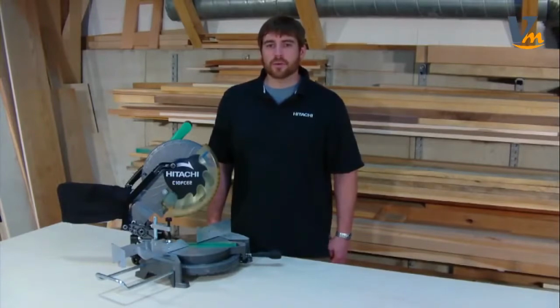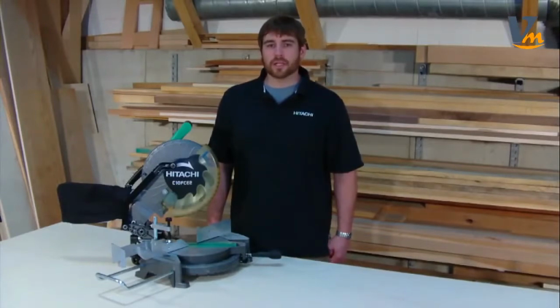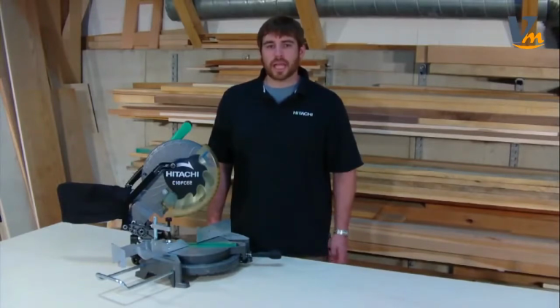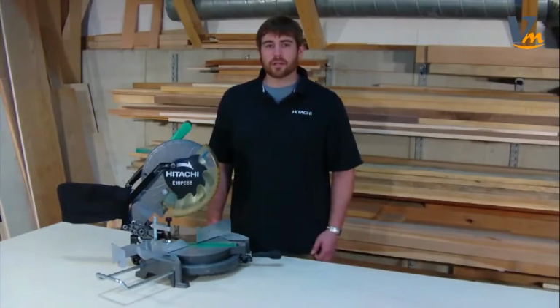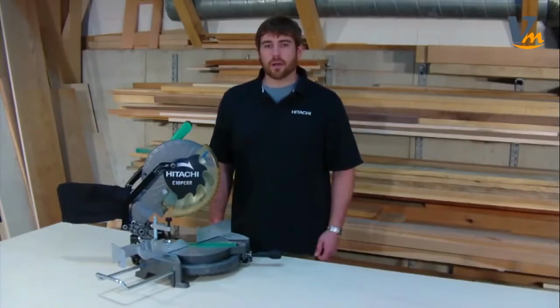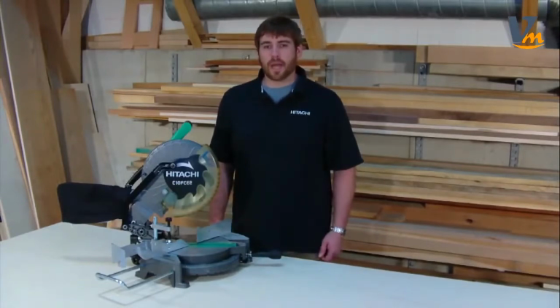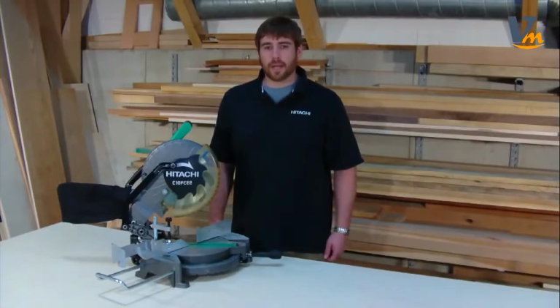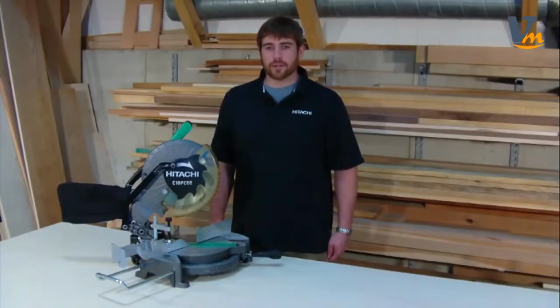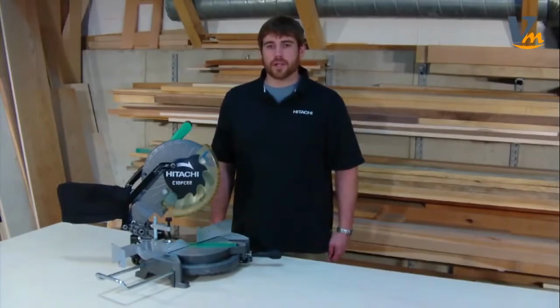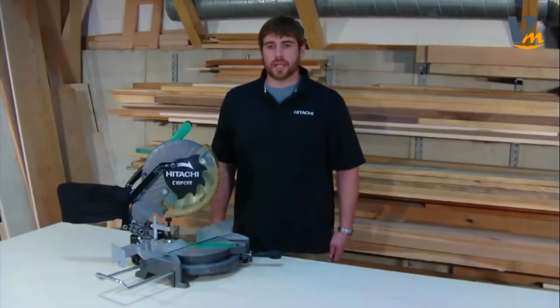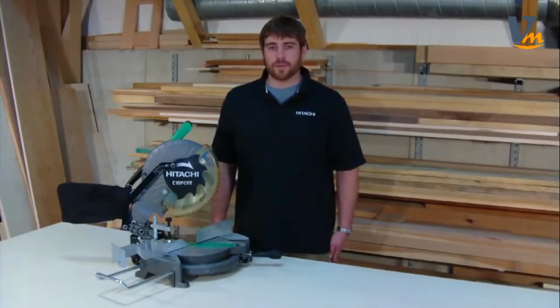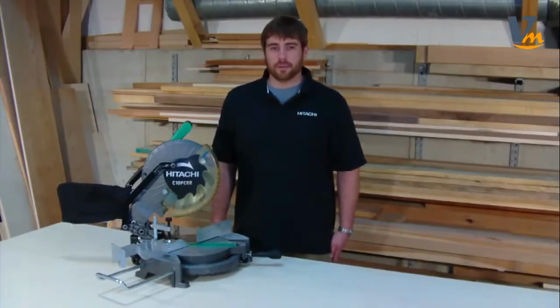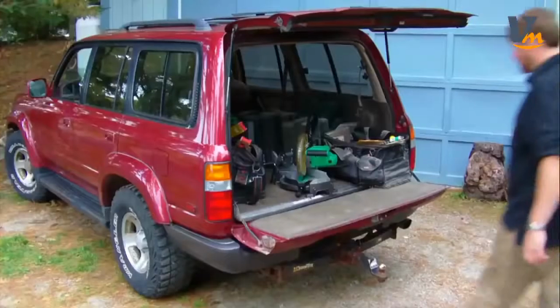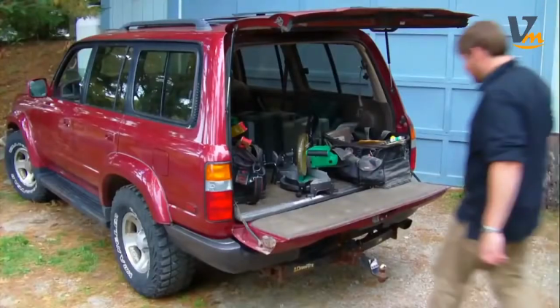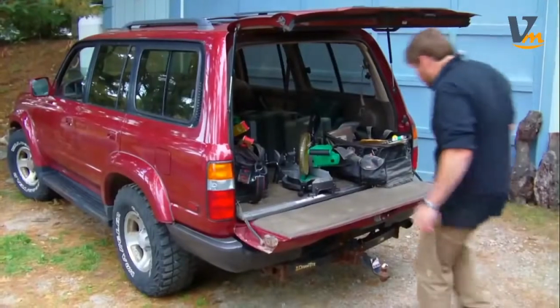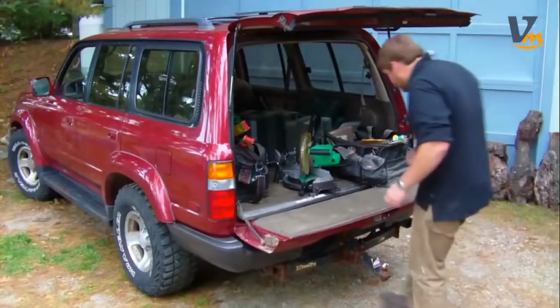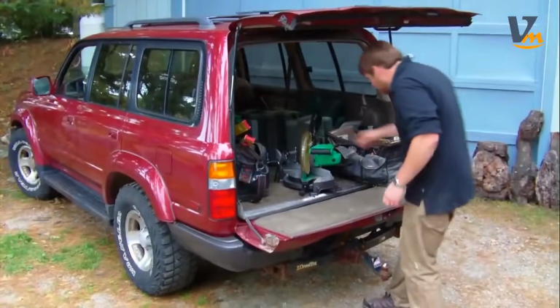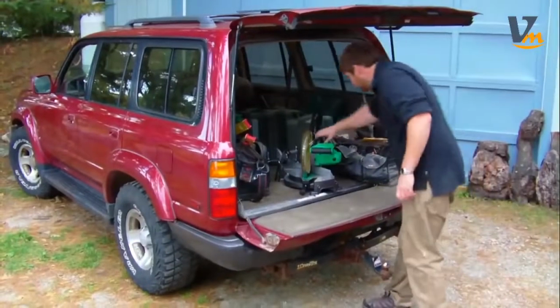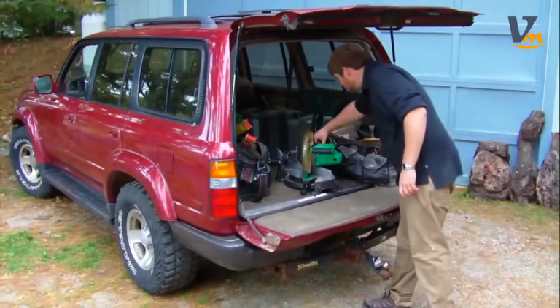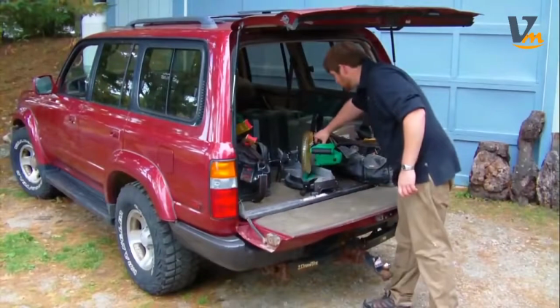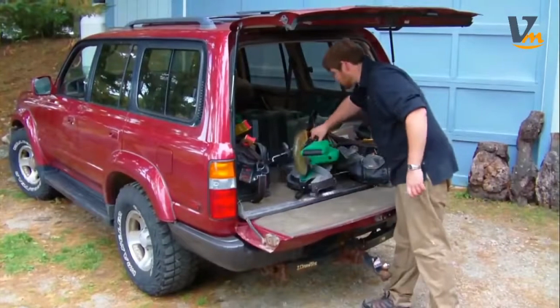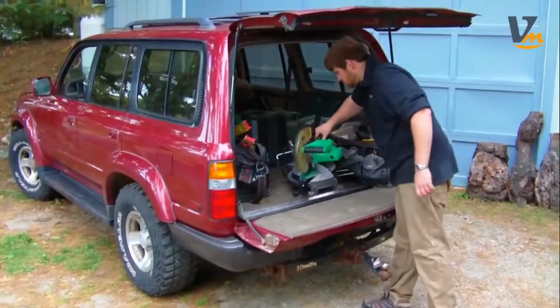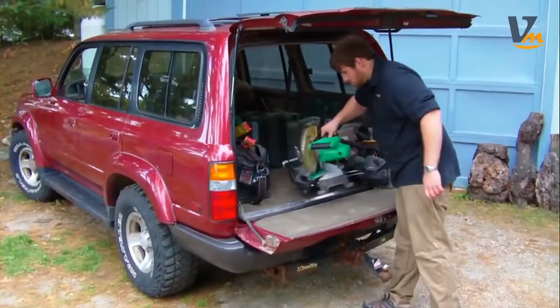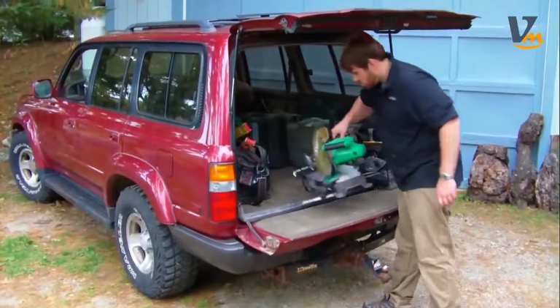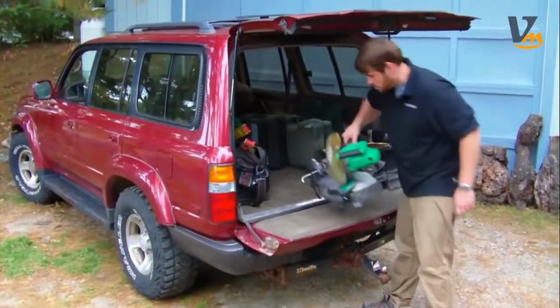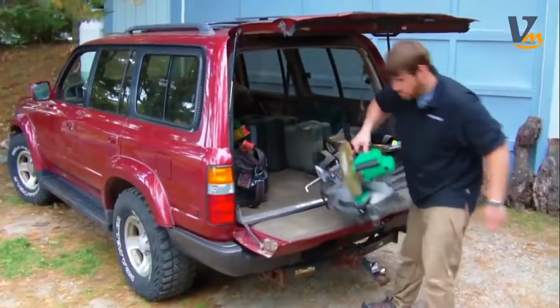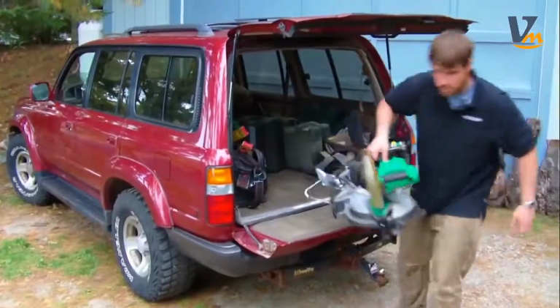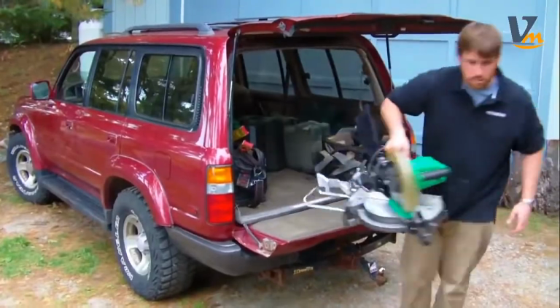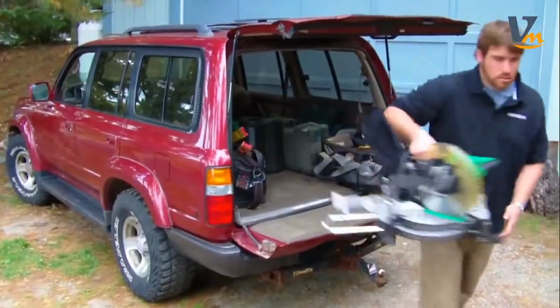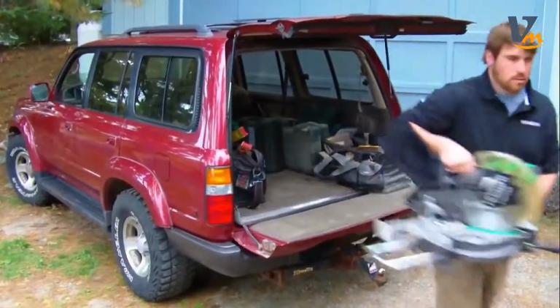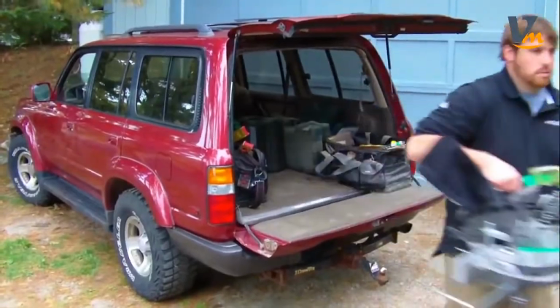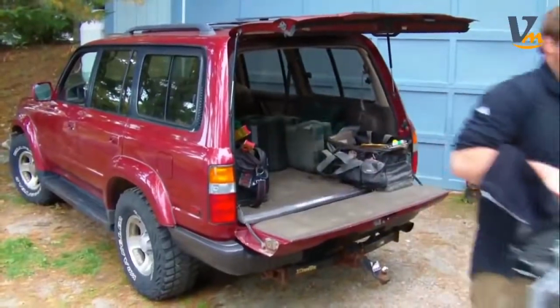At only 26.3 pounds, it's one of the lighter compound miter saws out there, which makes it more portable and easier to maneuver where you want it.